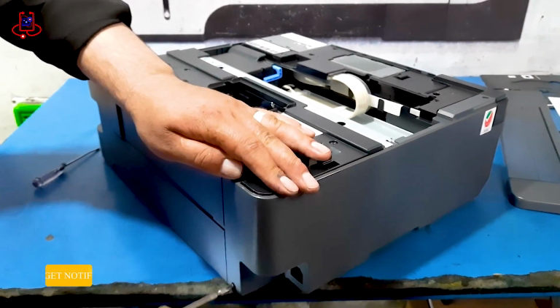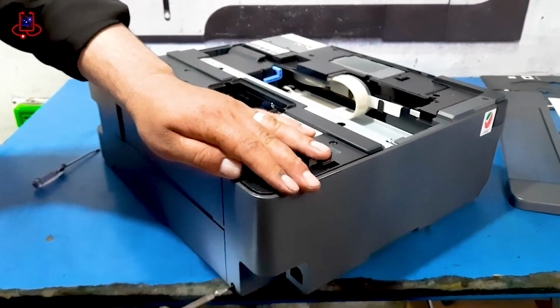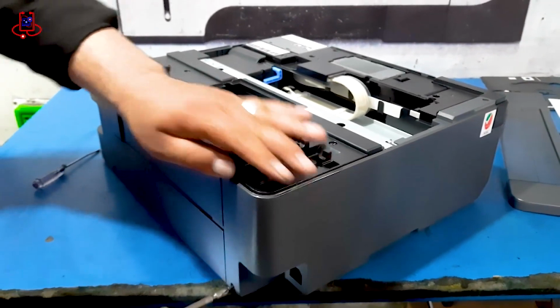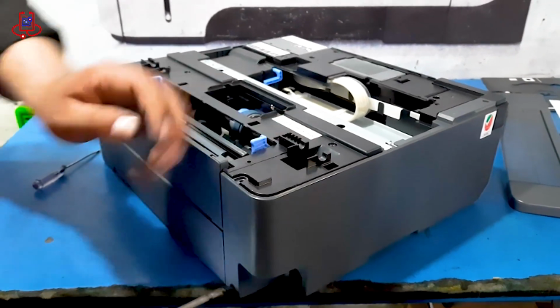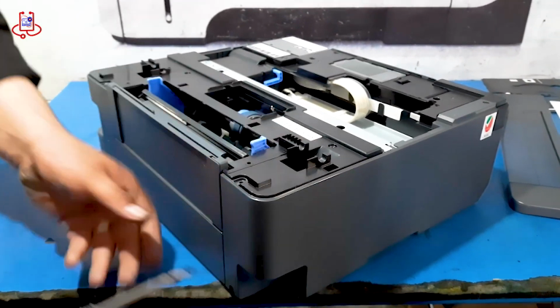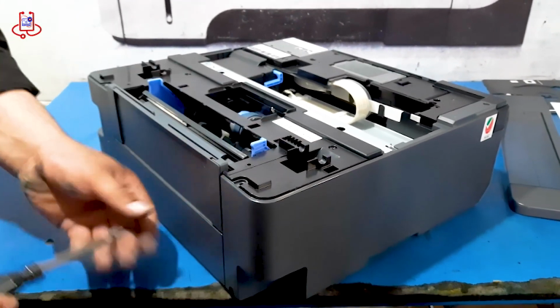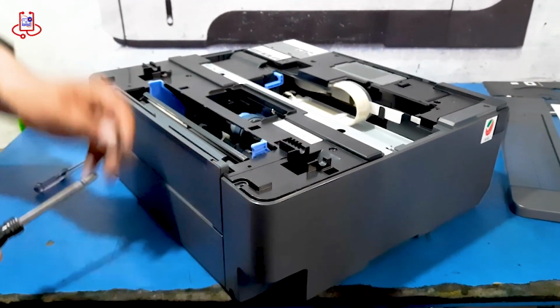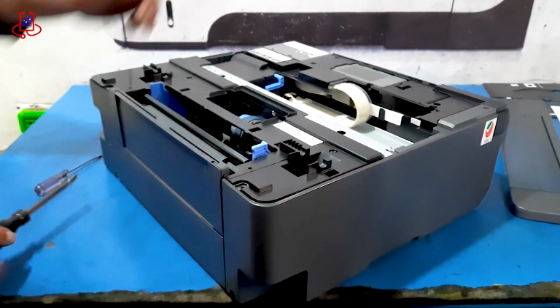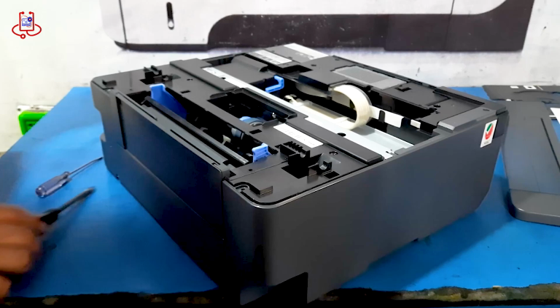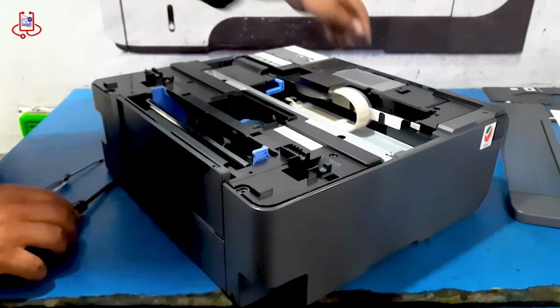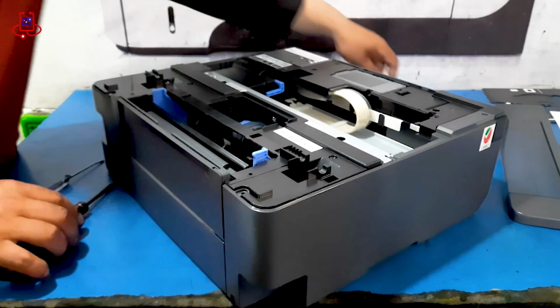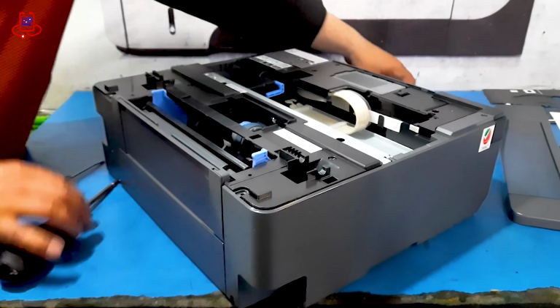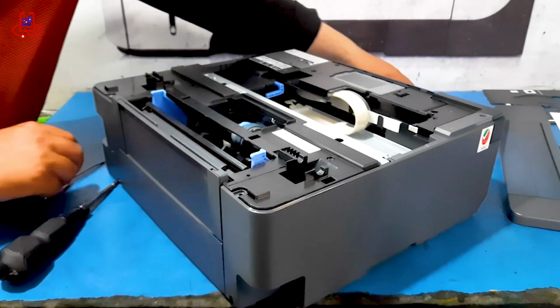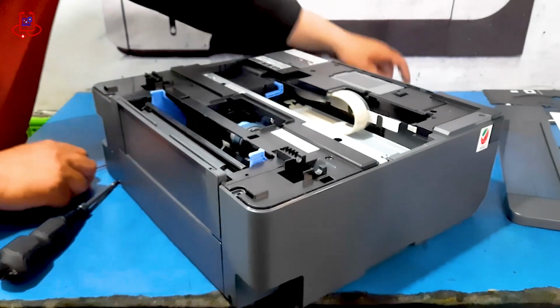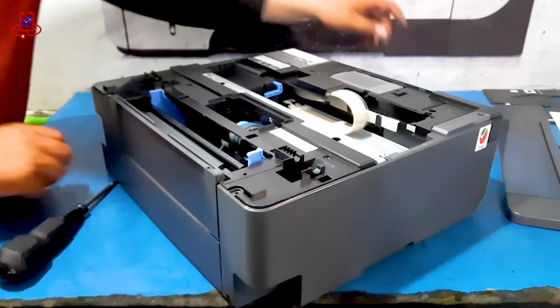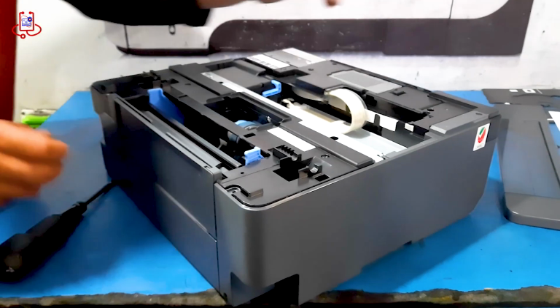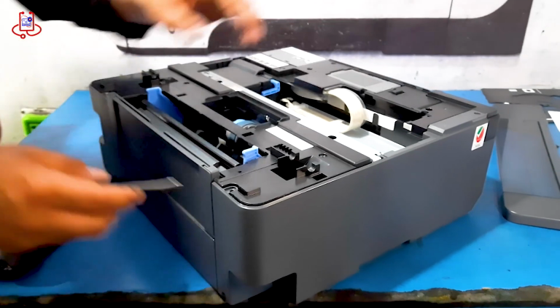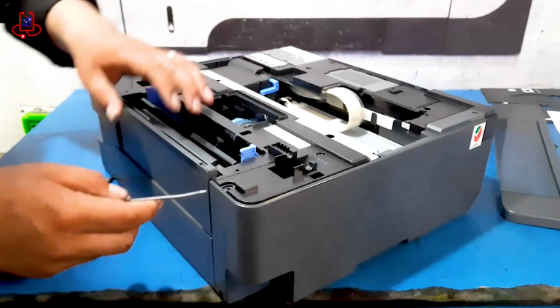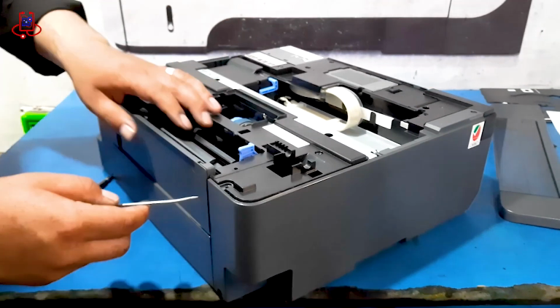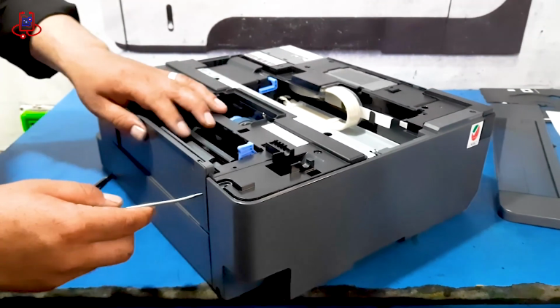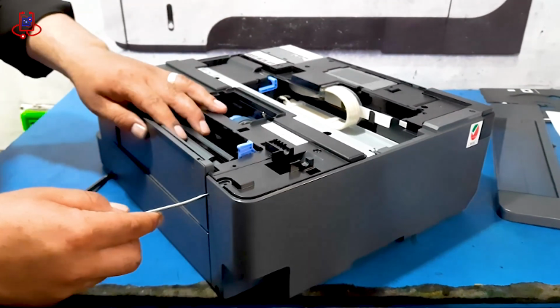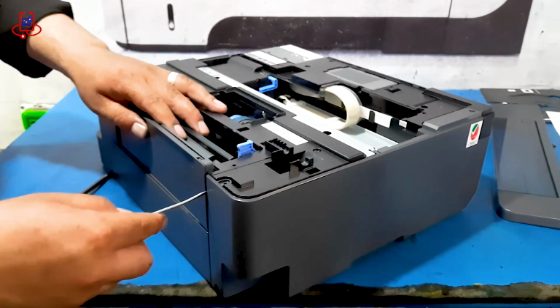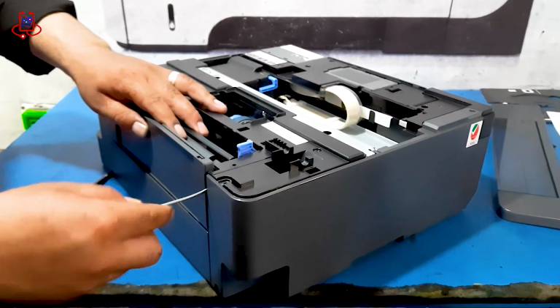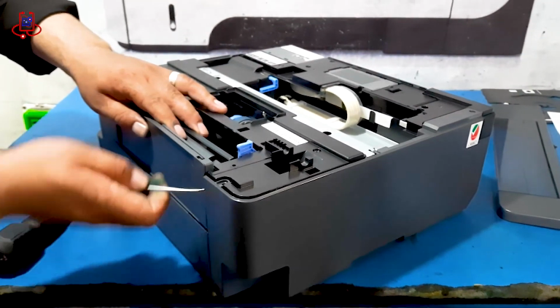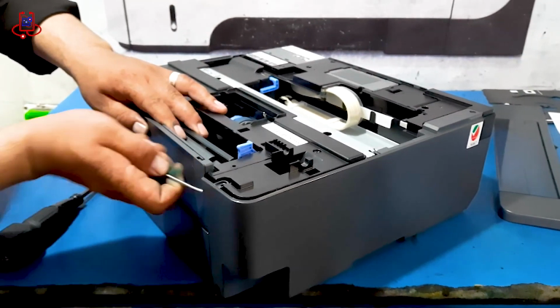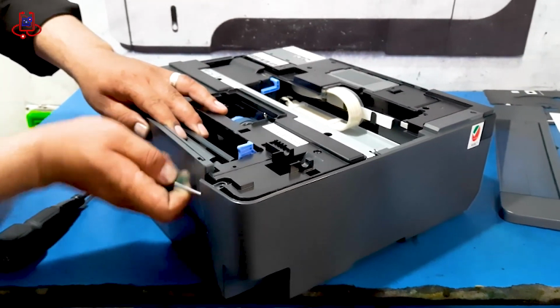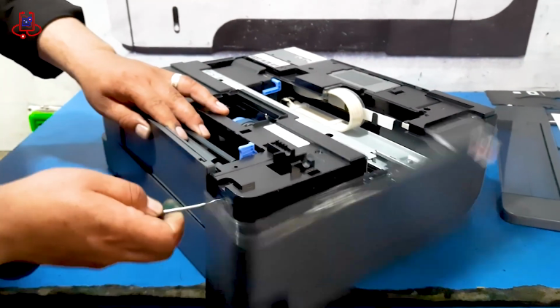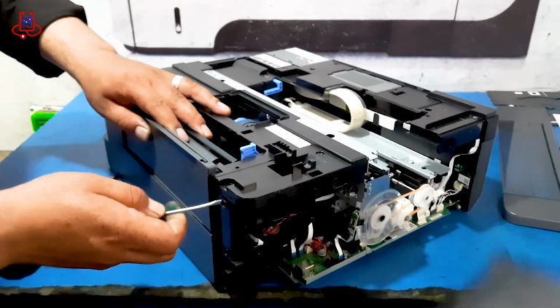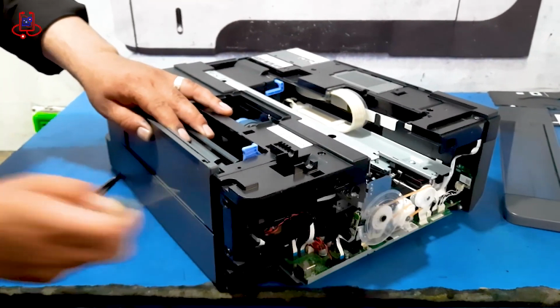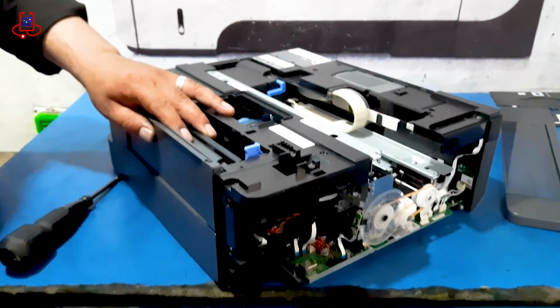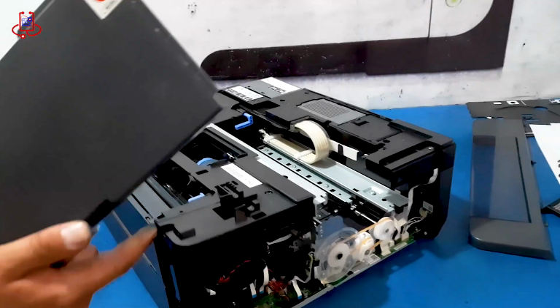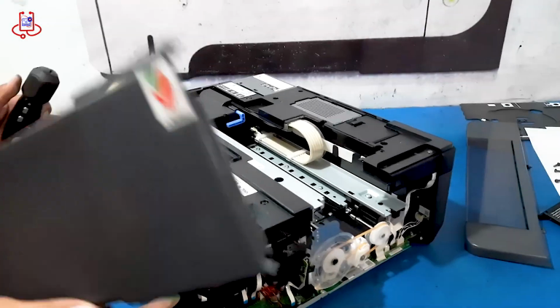We open the right side cover of the printer where the sensor is located, and we need to have access to the sensor.